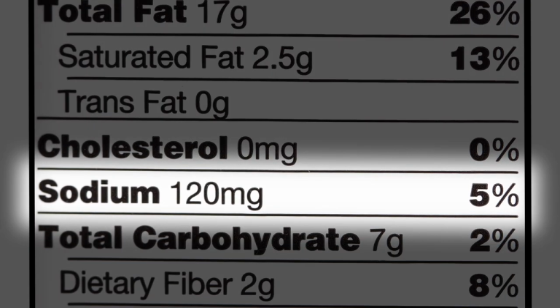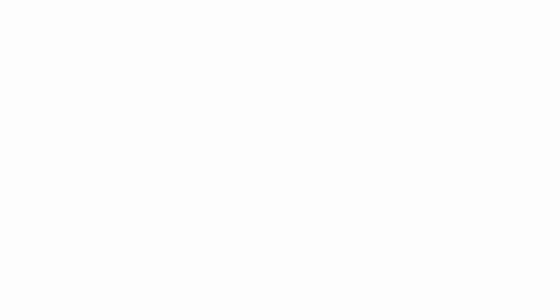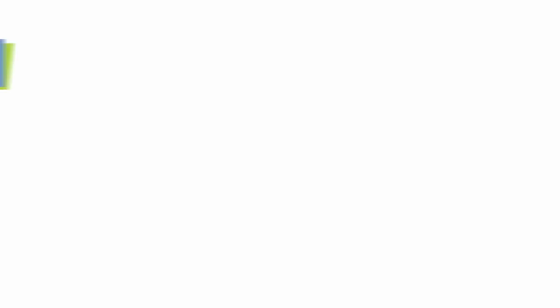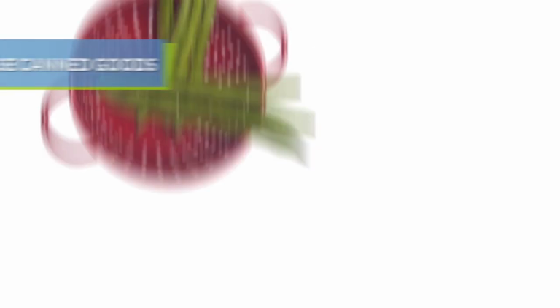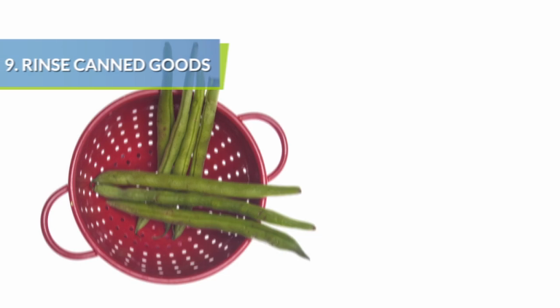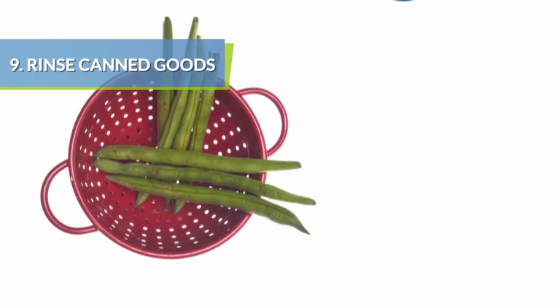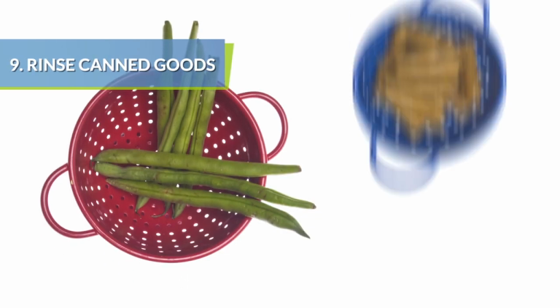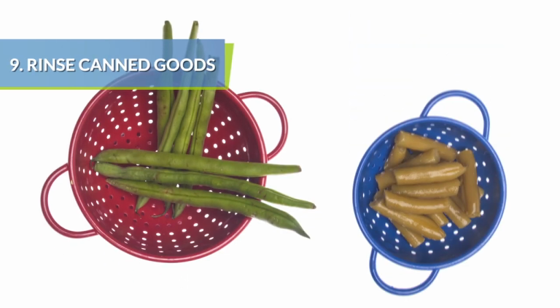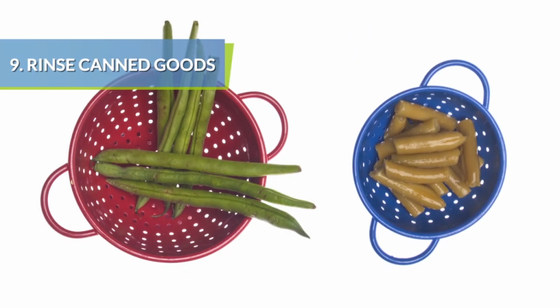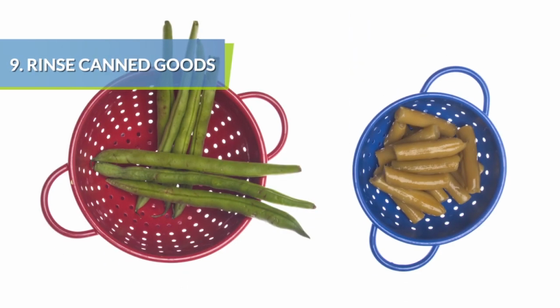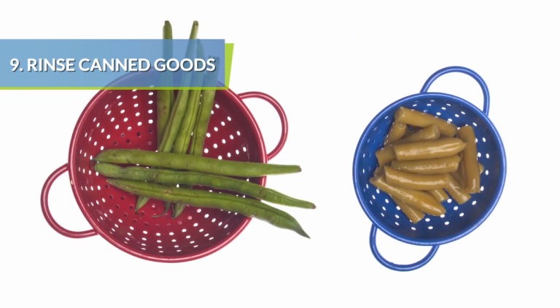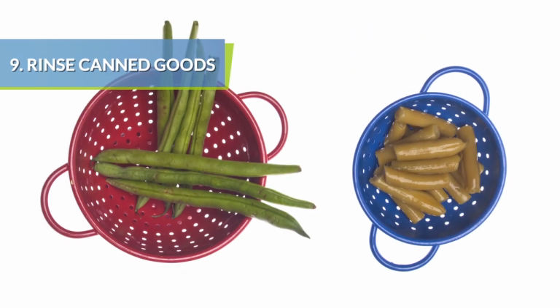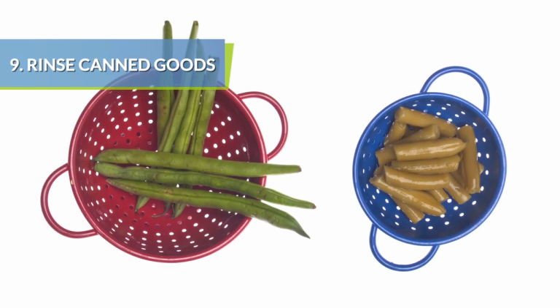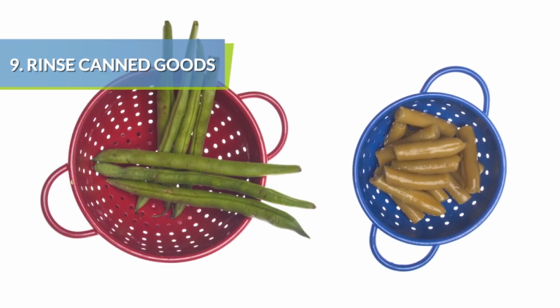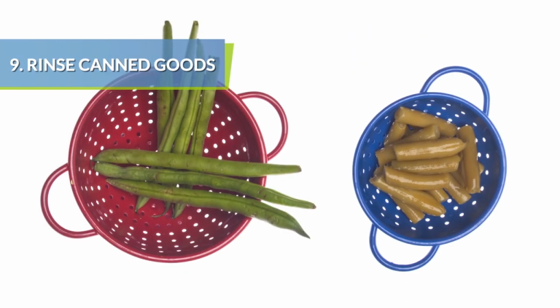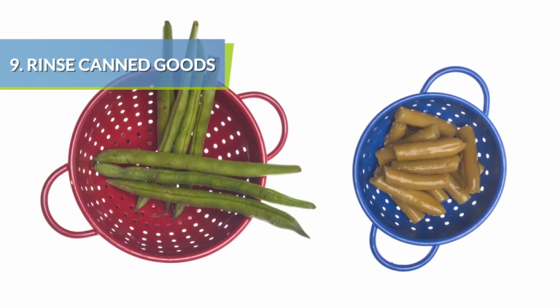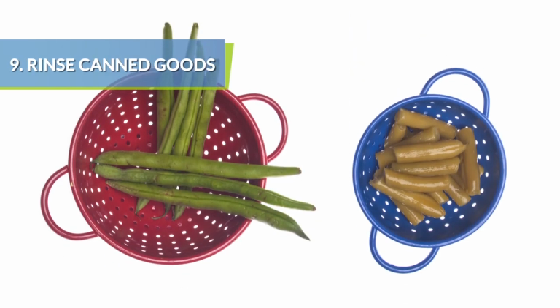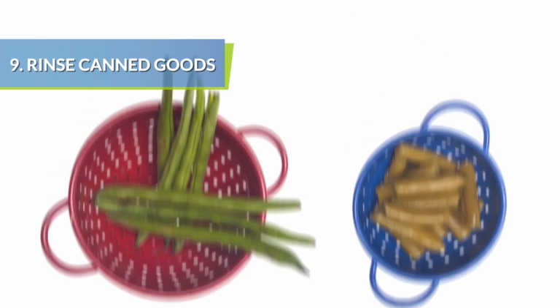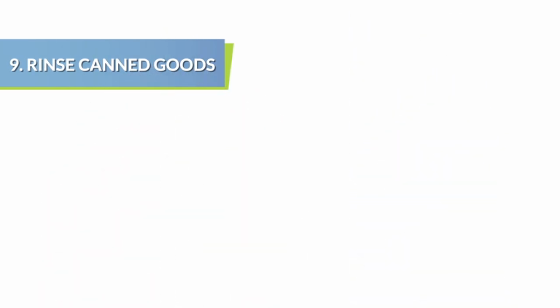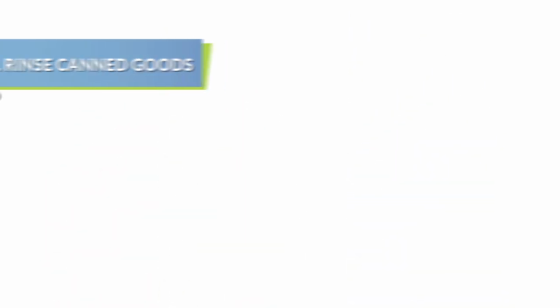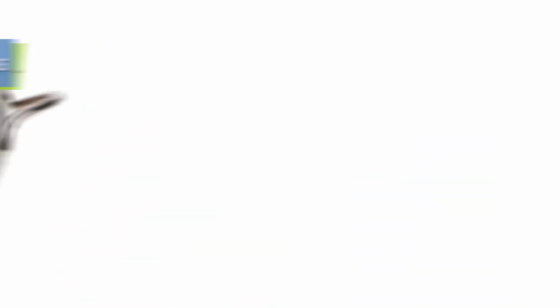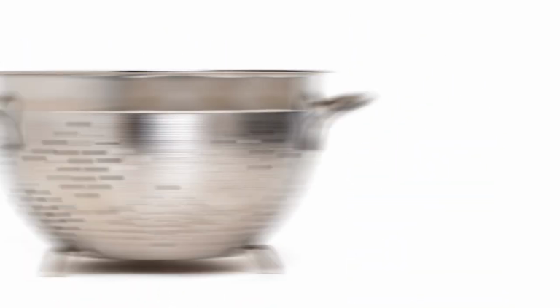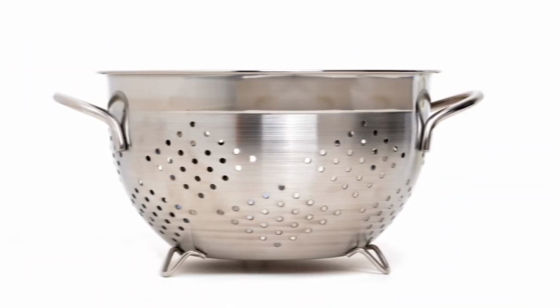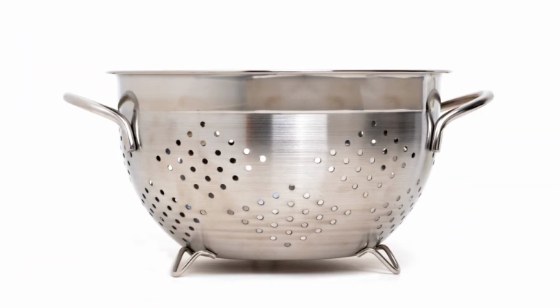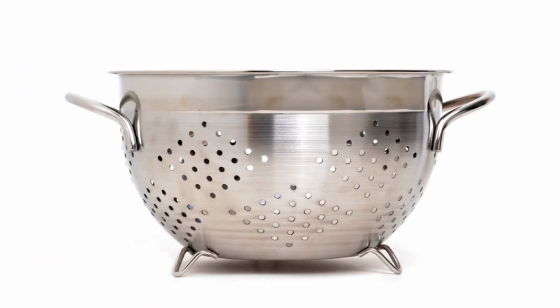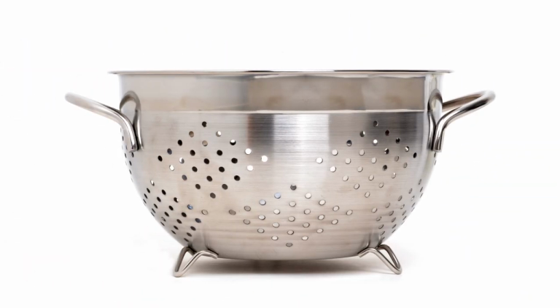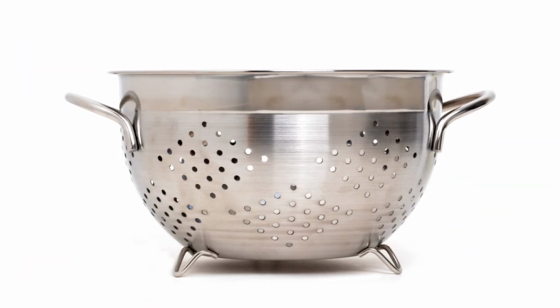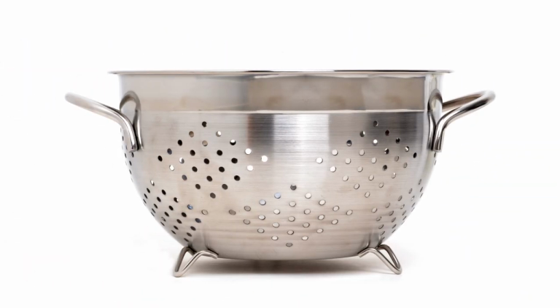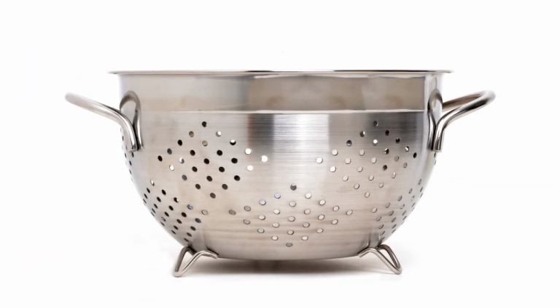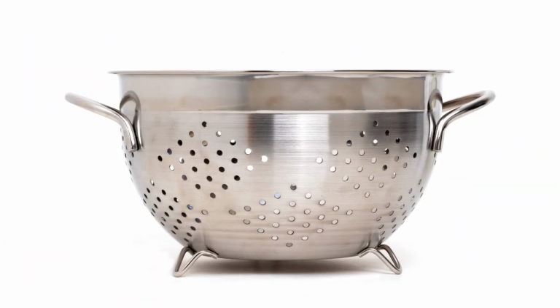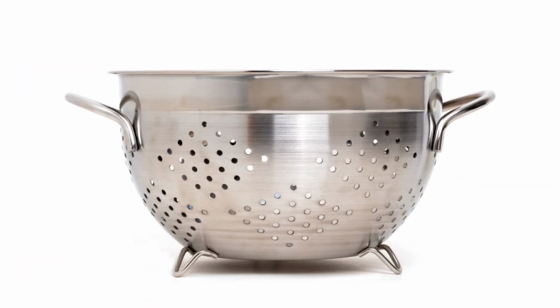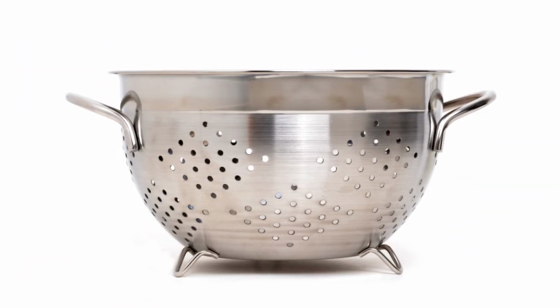Rinse canned beans and vegetables in a colander. This will eliminate any excess sodium in the canning liquids.